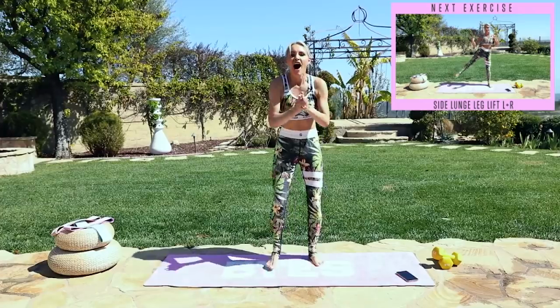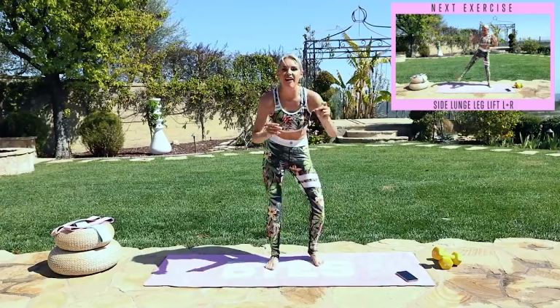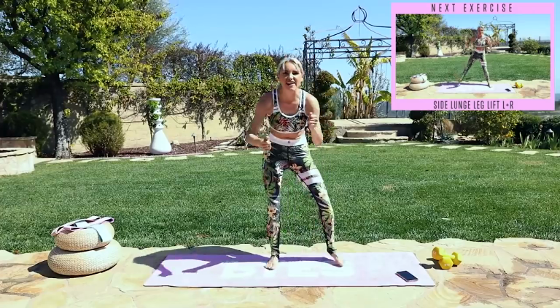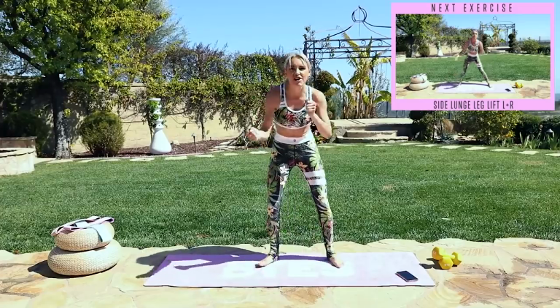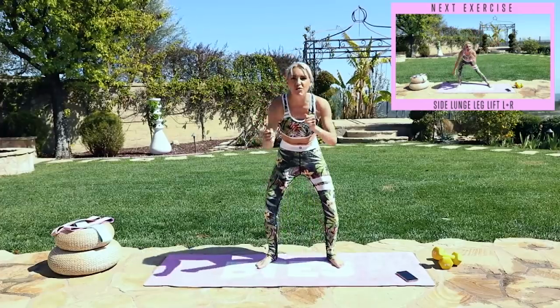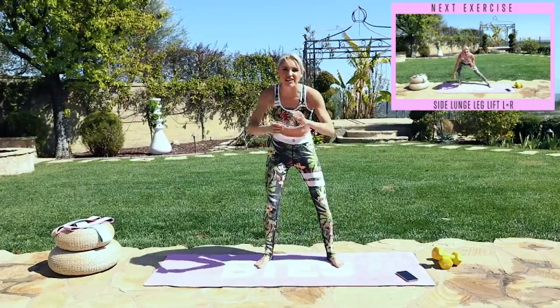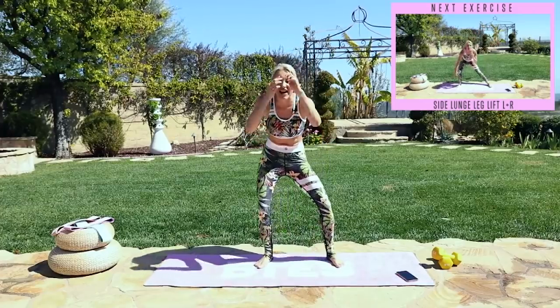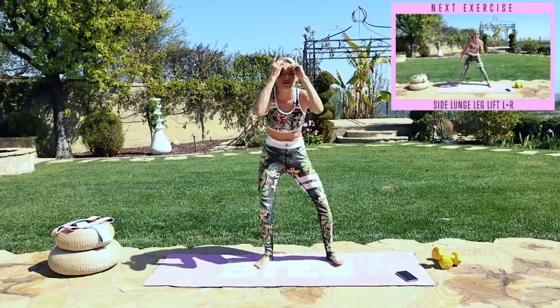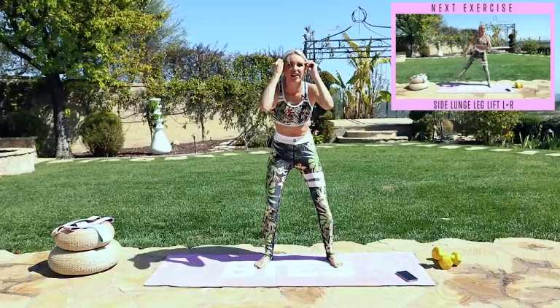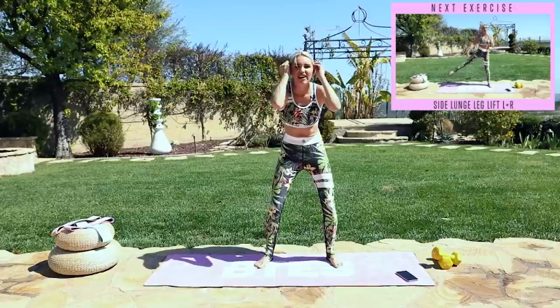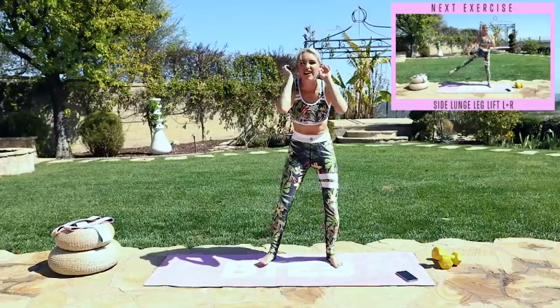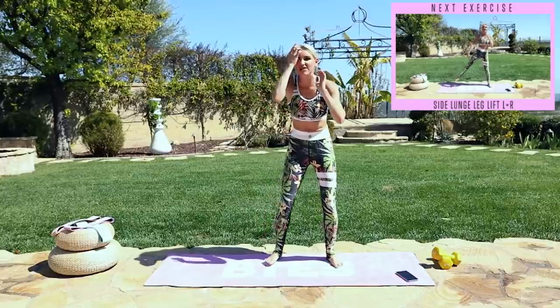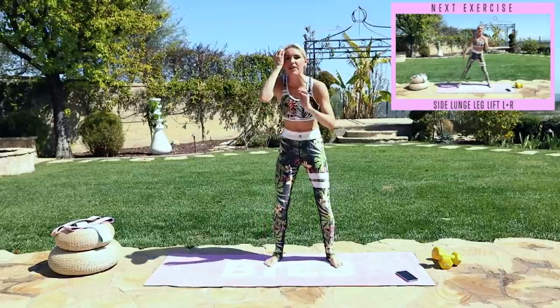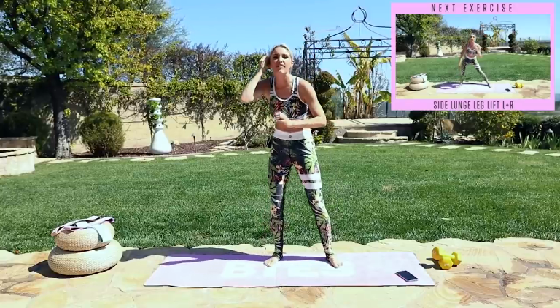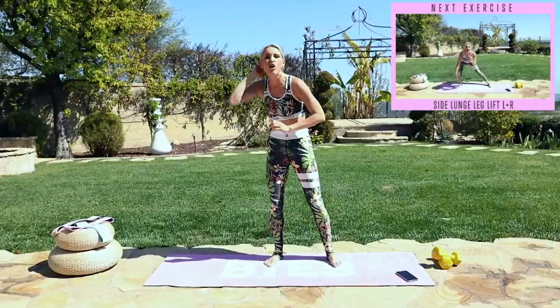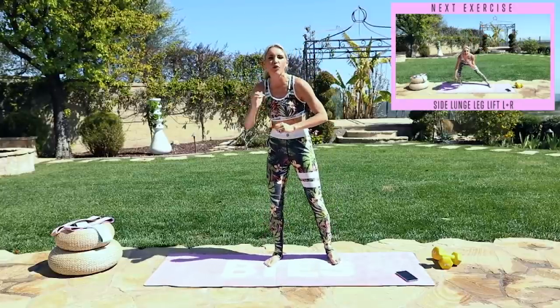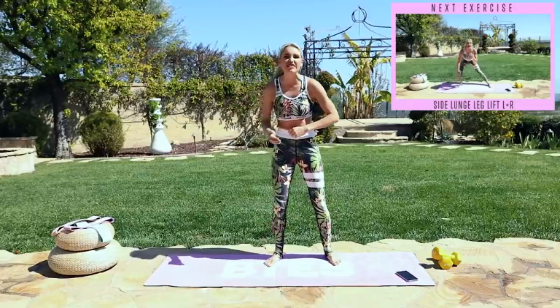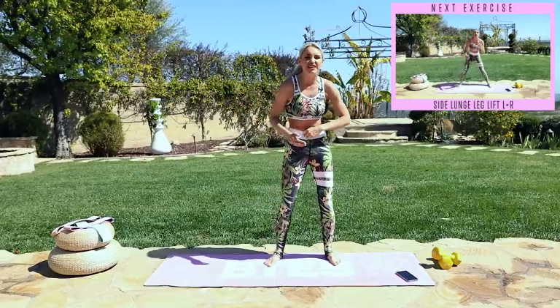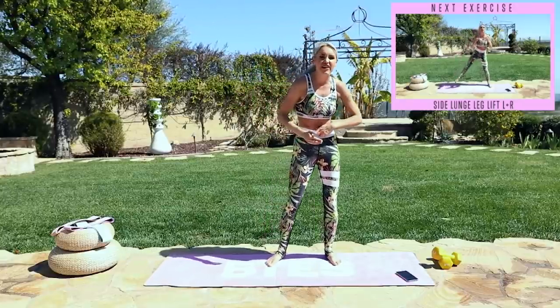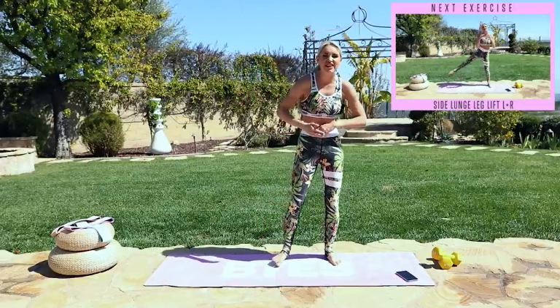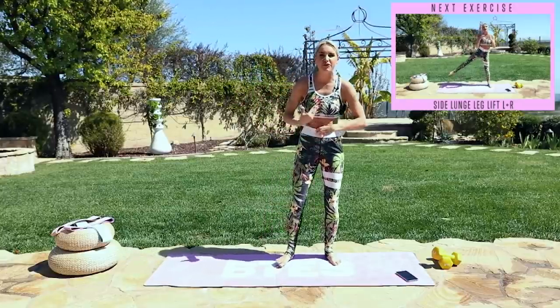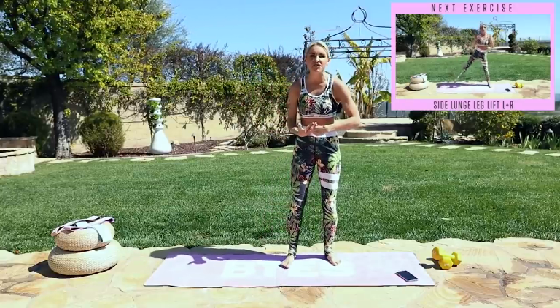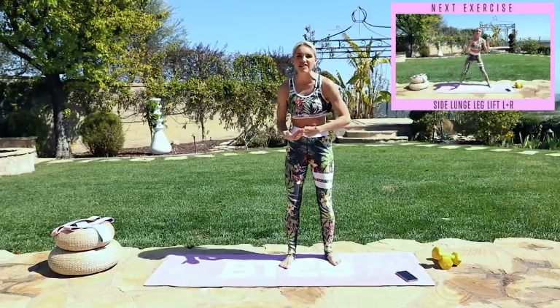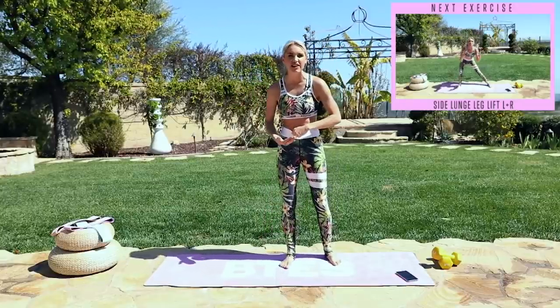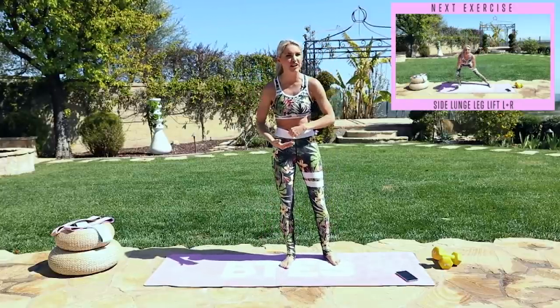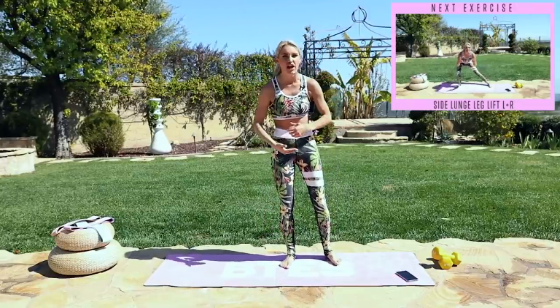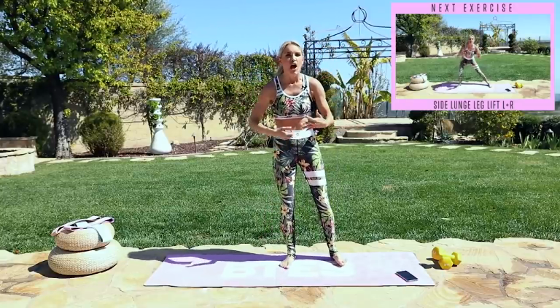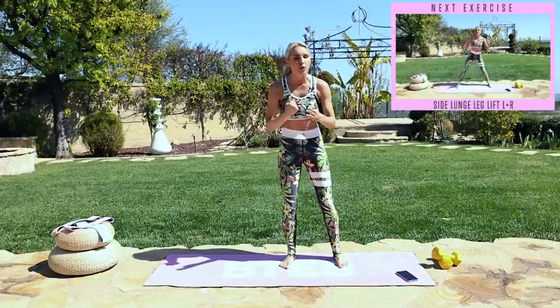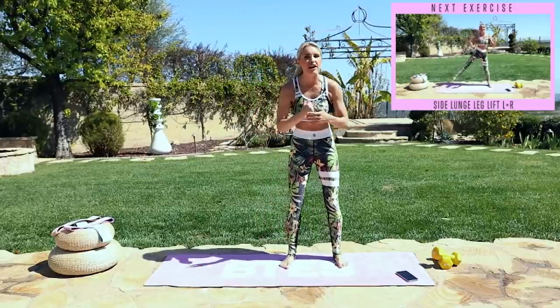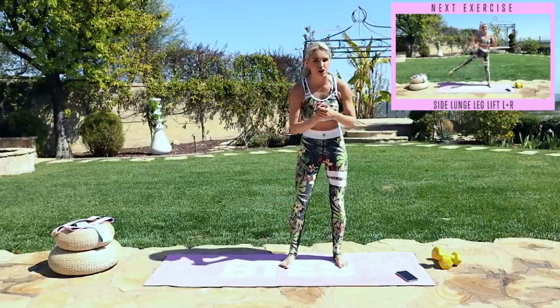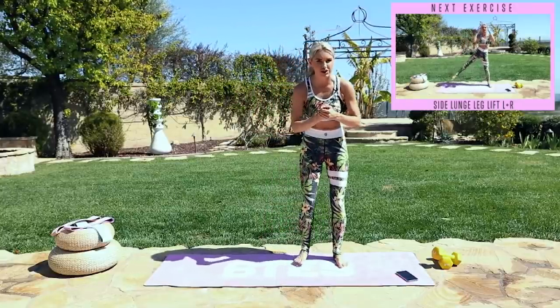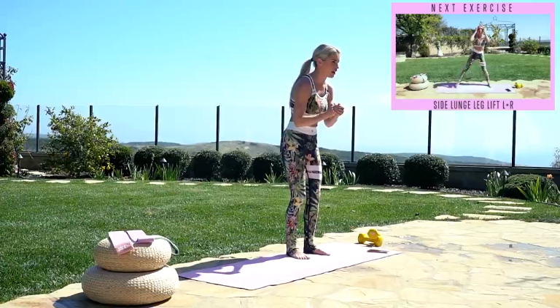All righty, we've got a stacked workout today. We have got 40 seconds of exercise and a 15 second rest. We are going to crush it.